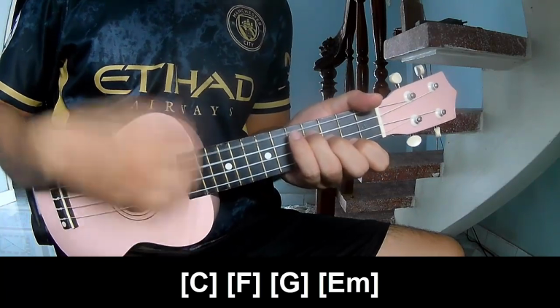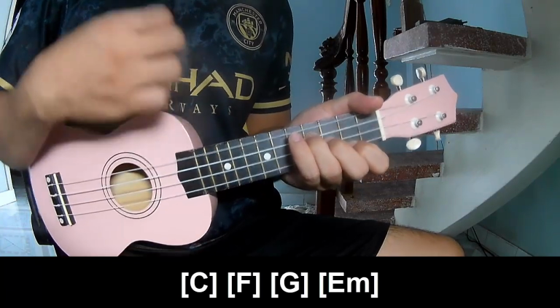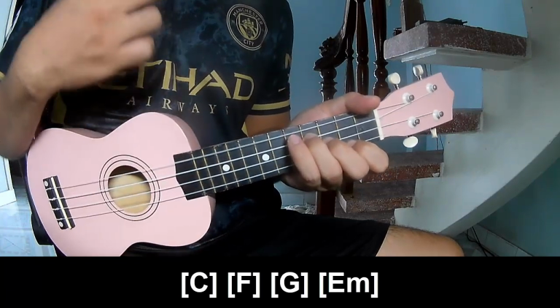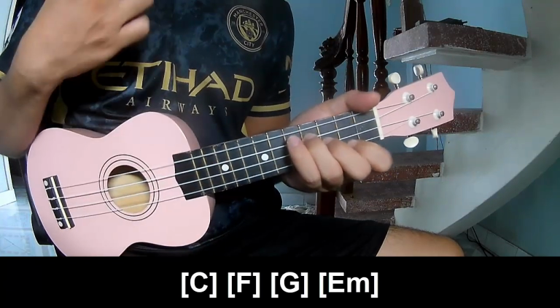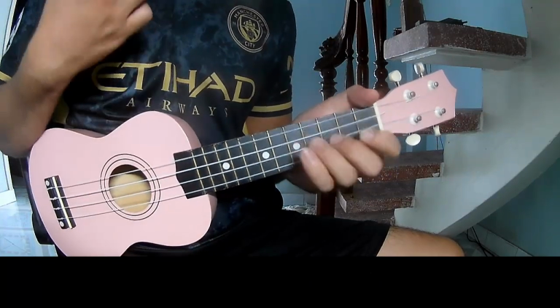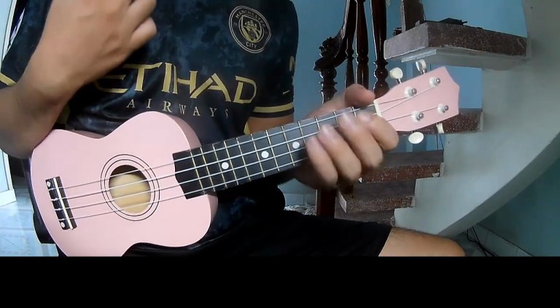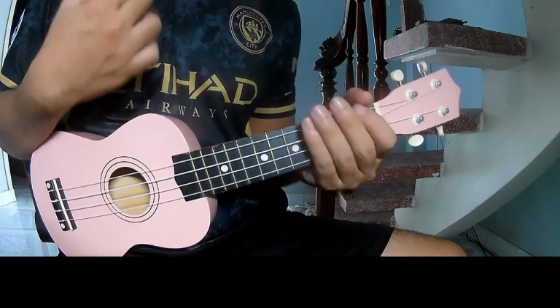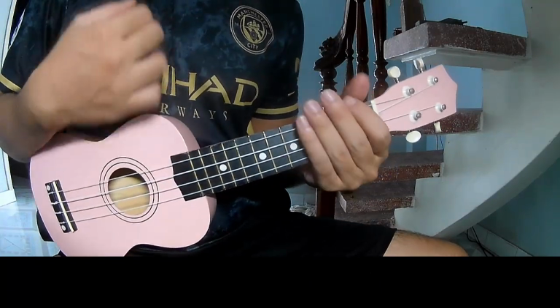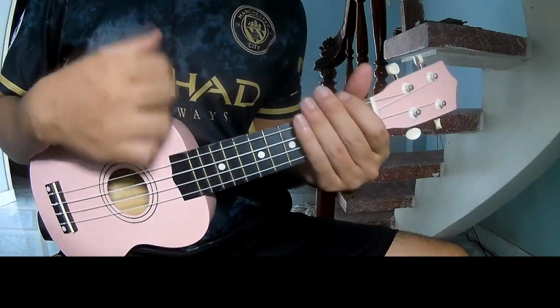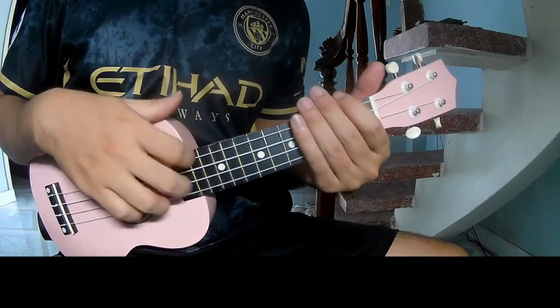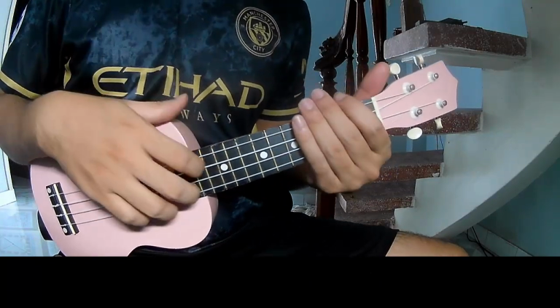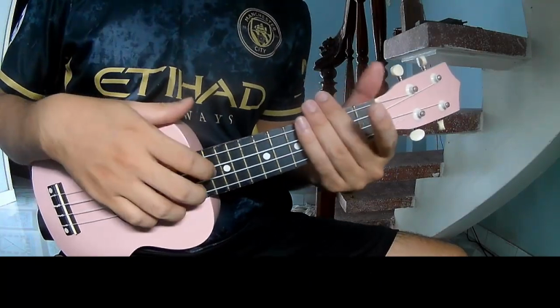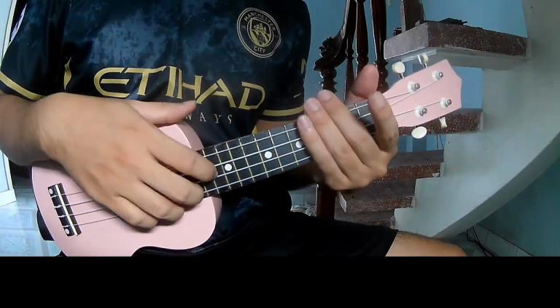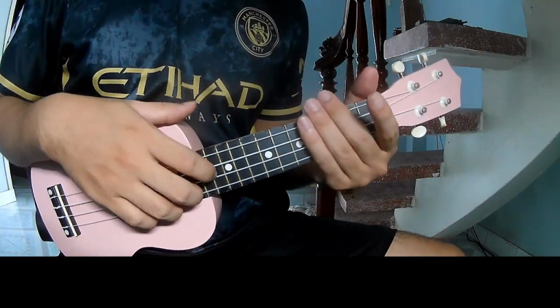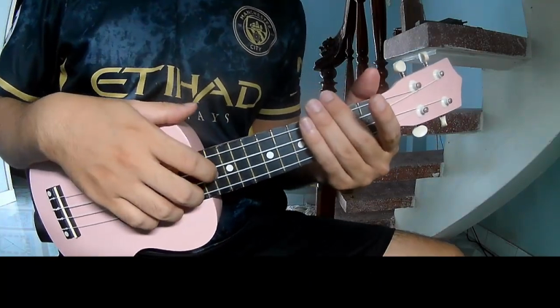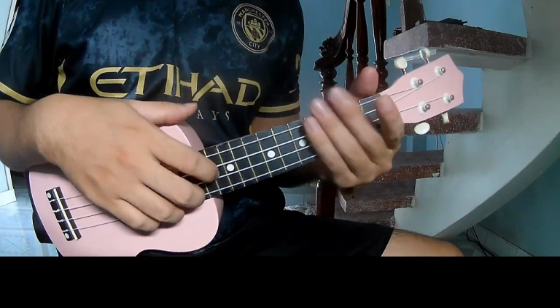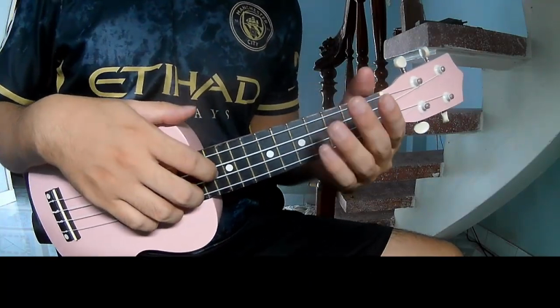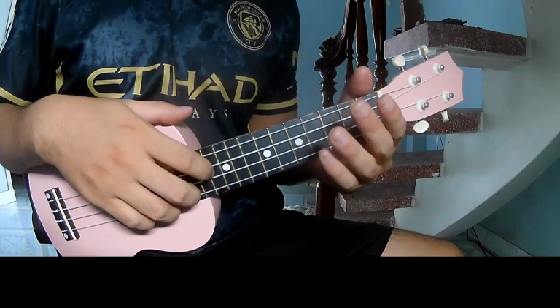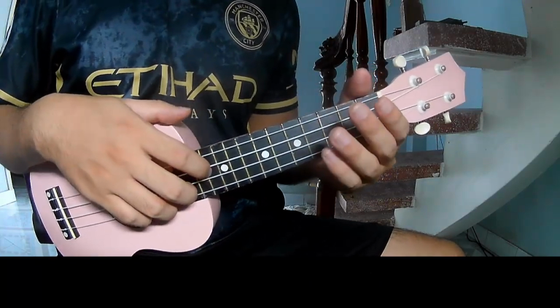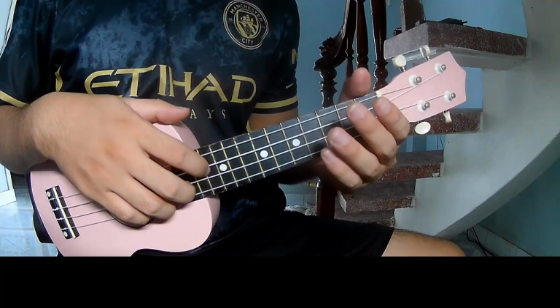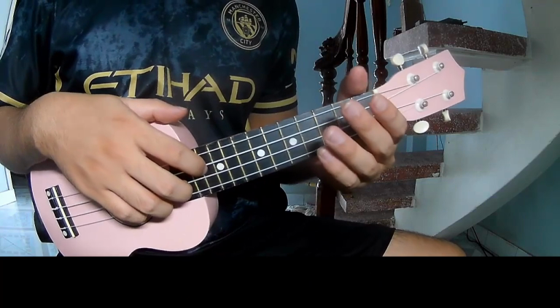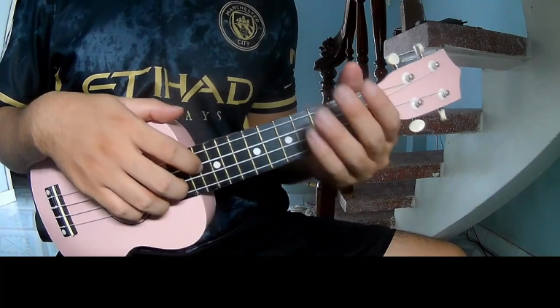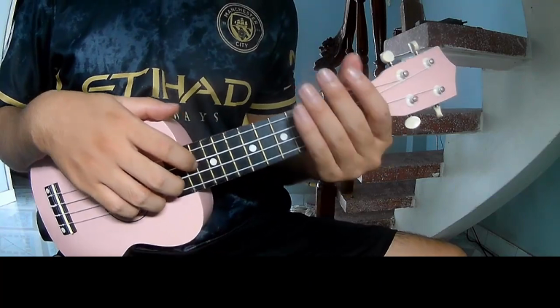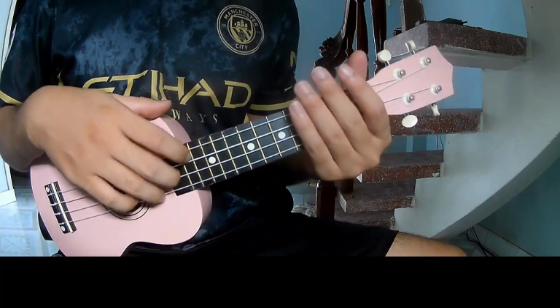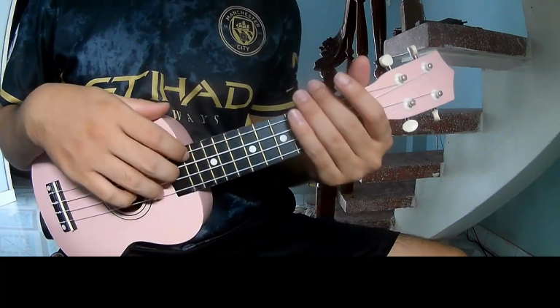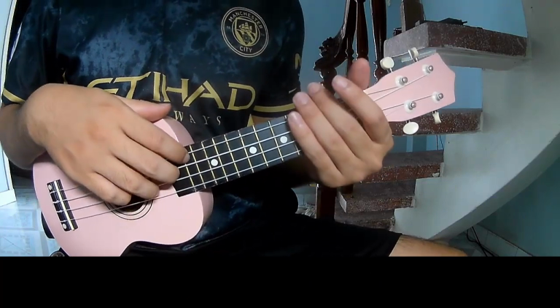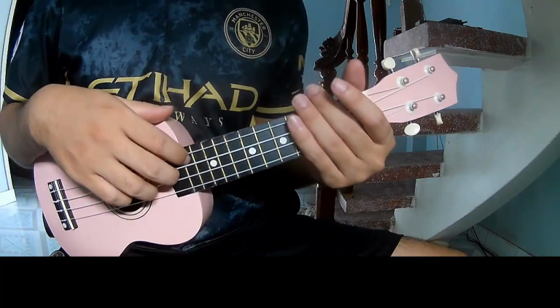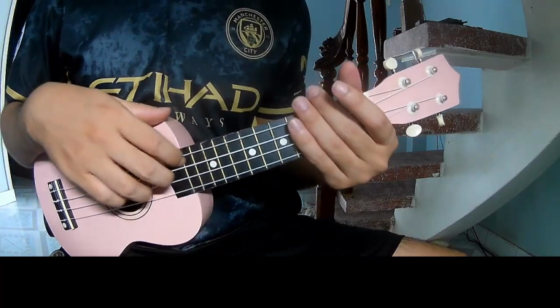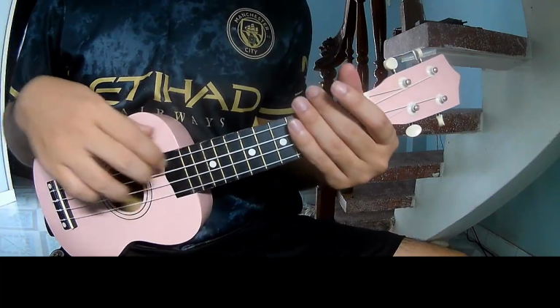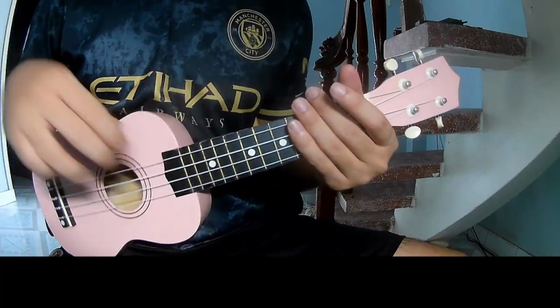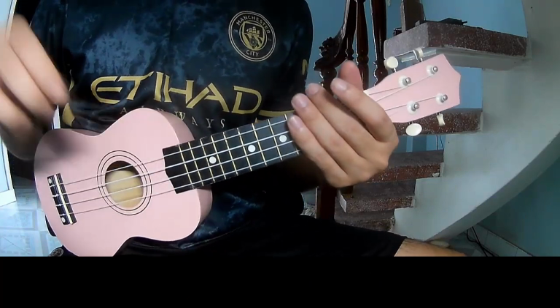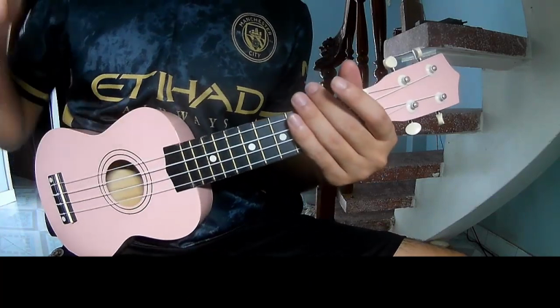Use this strumming in the same way for the rest. Thank you for watching and see you again, bye bye.